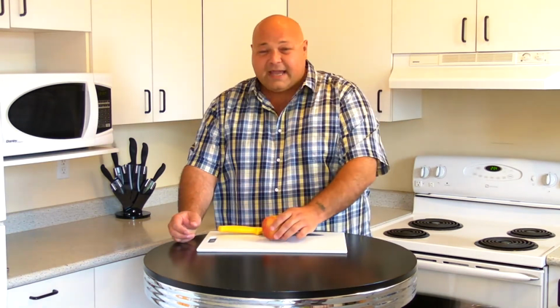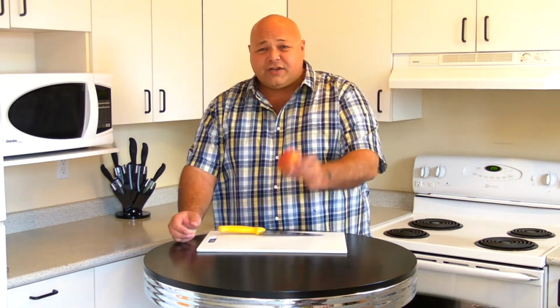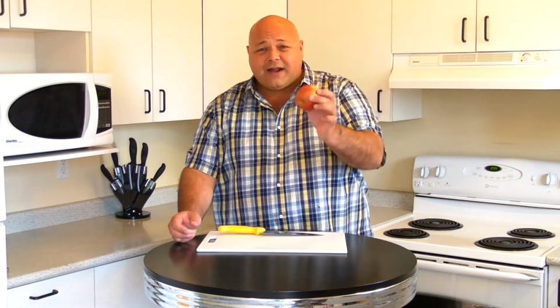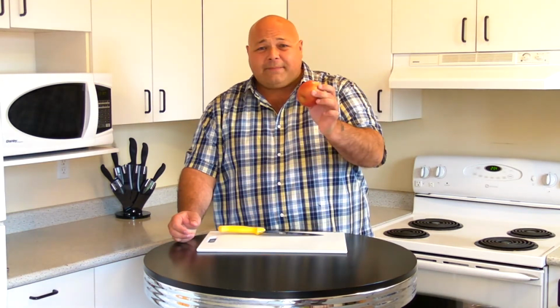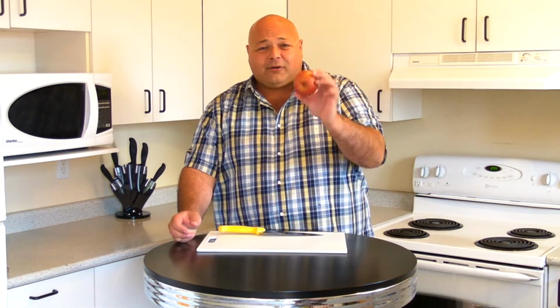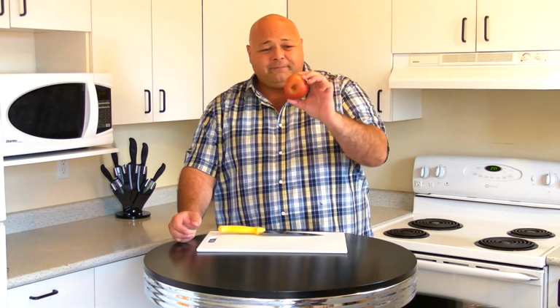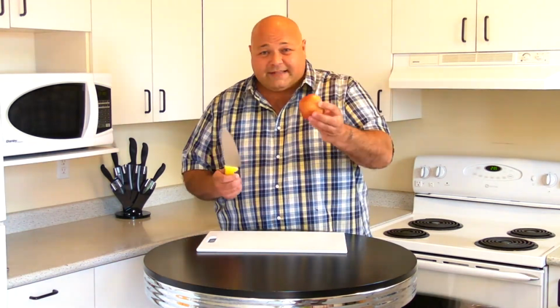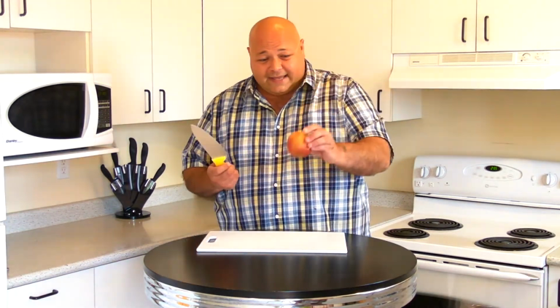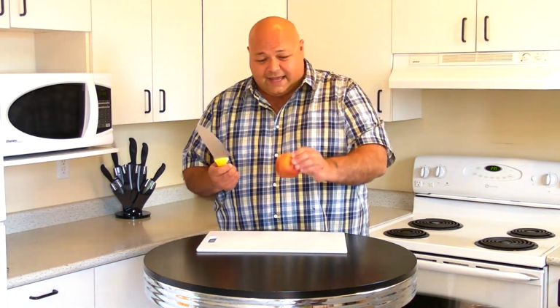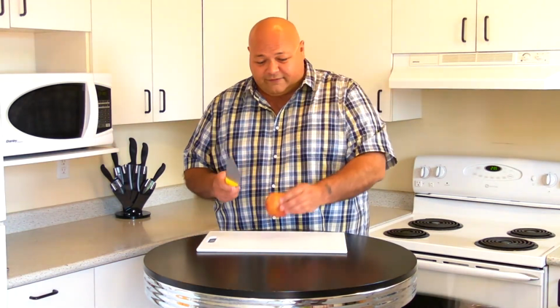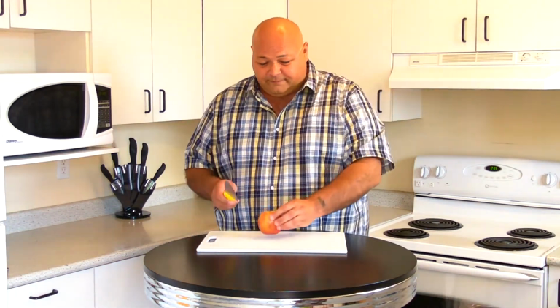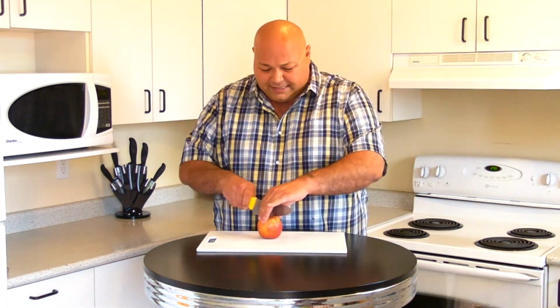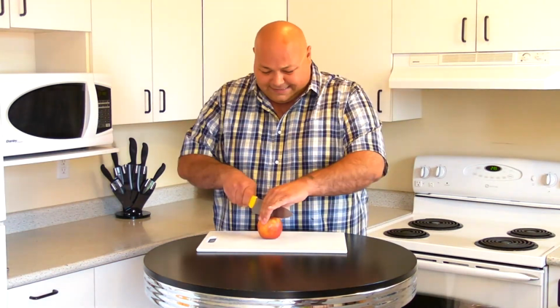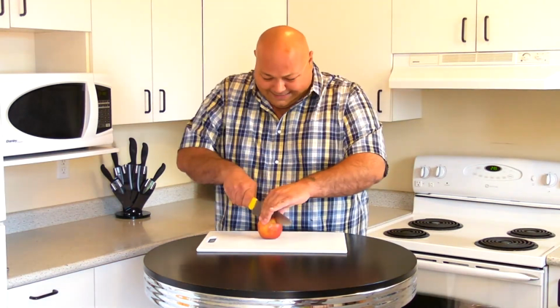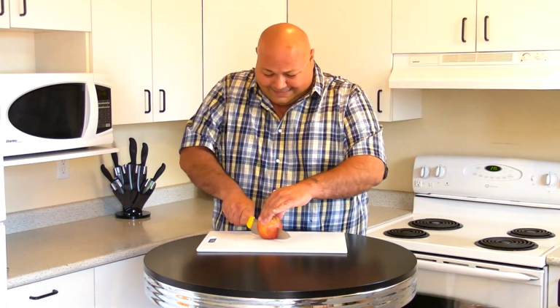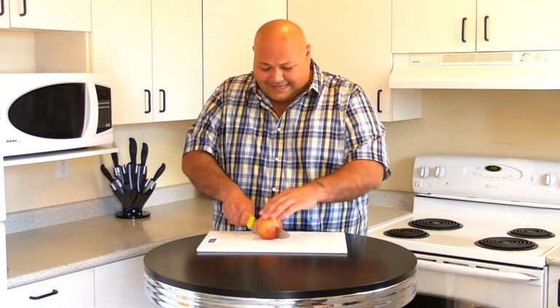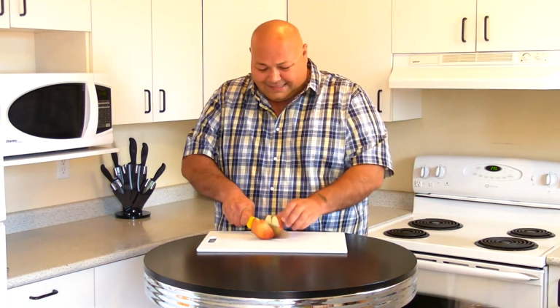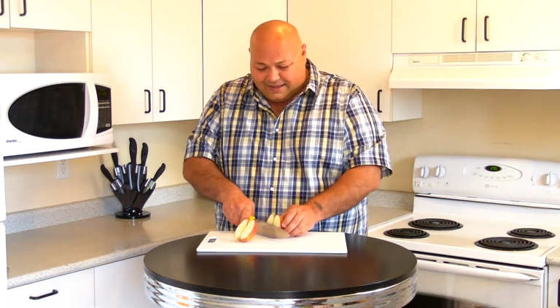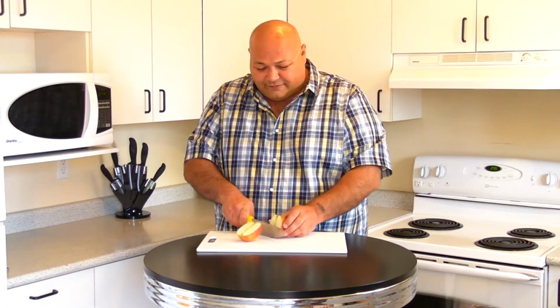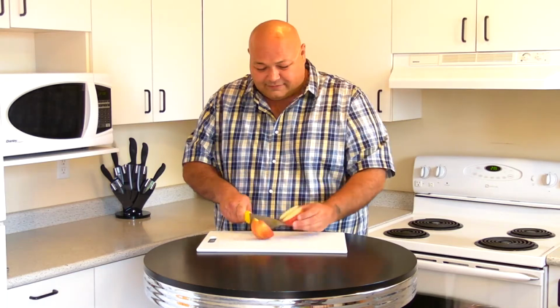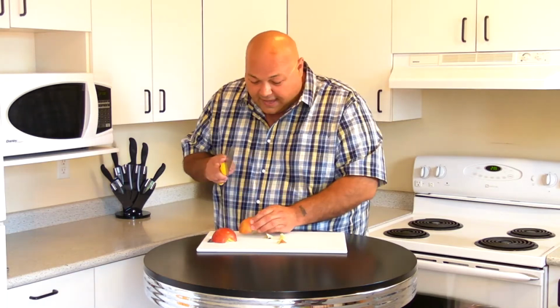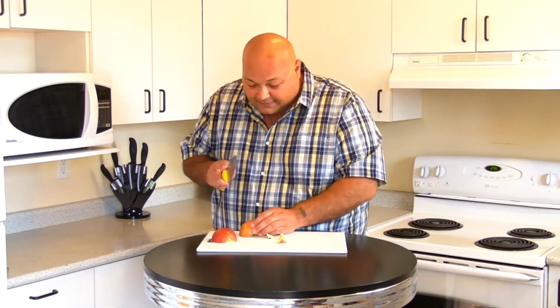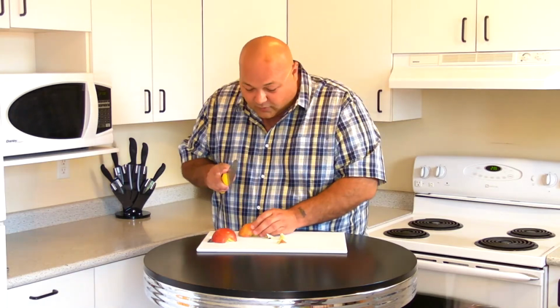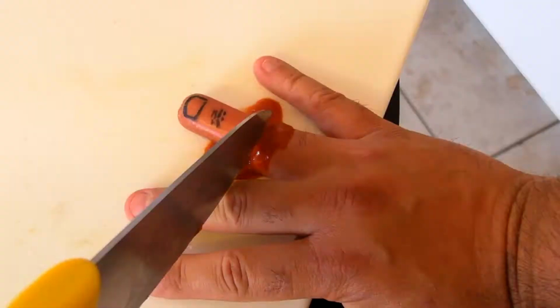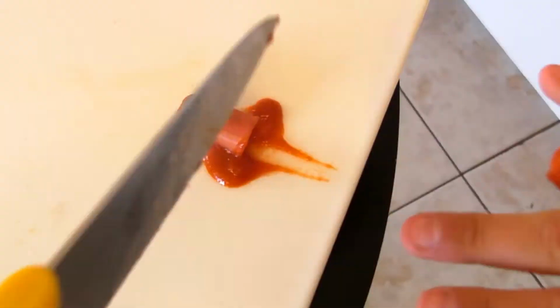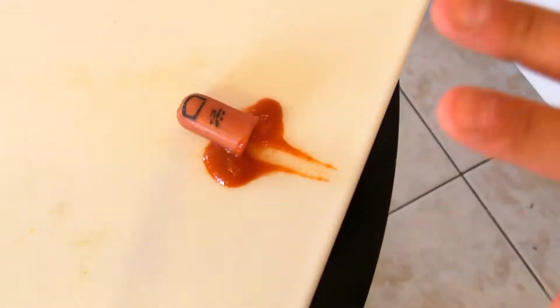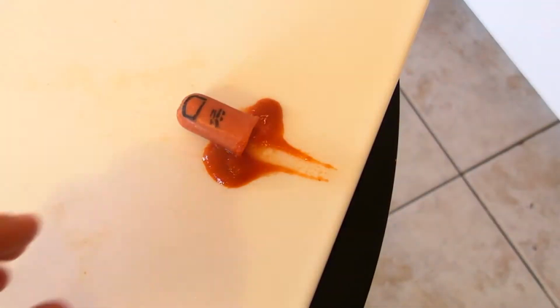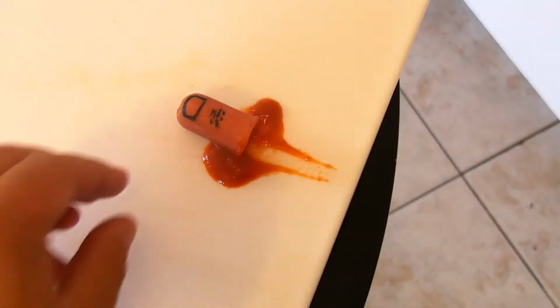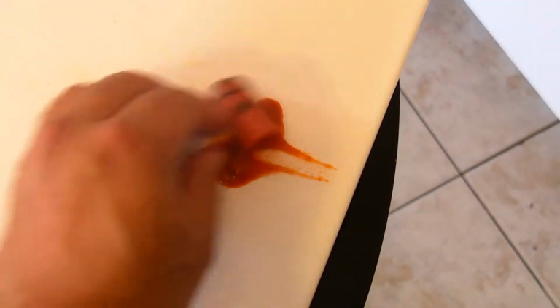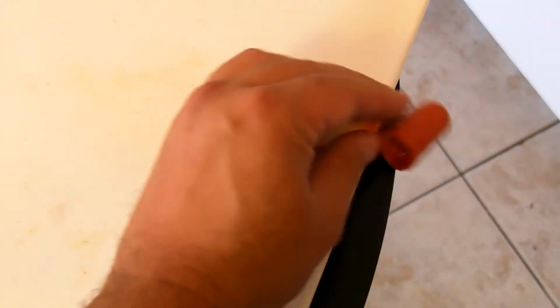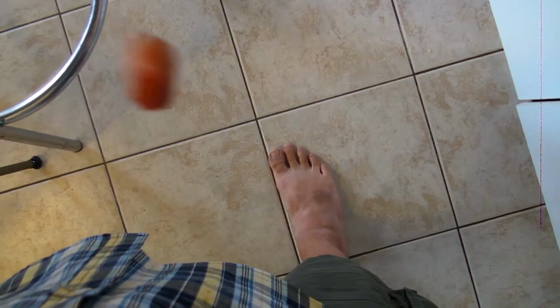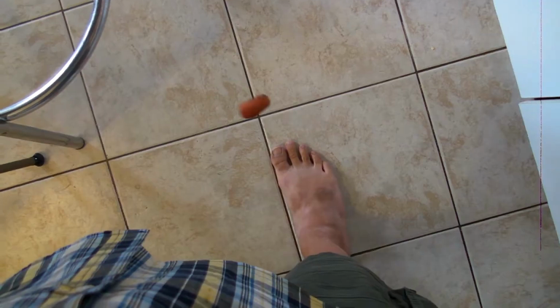Here's your apple. You take a knife, cut it in half, and I'm going to... Oh jeez, oh that was bad.